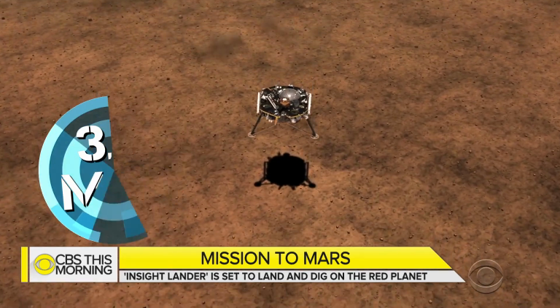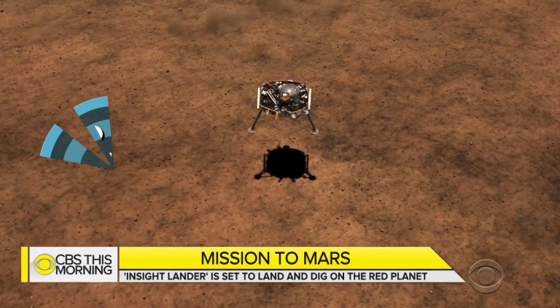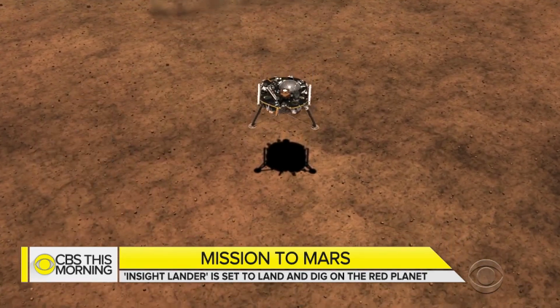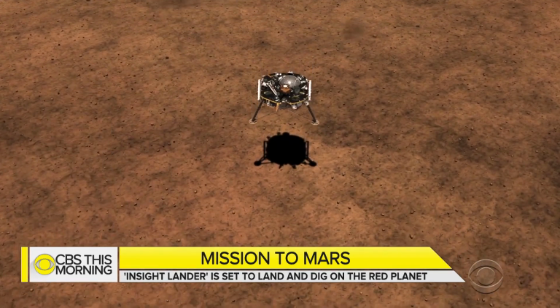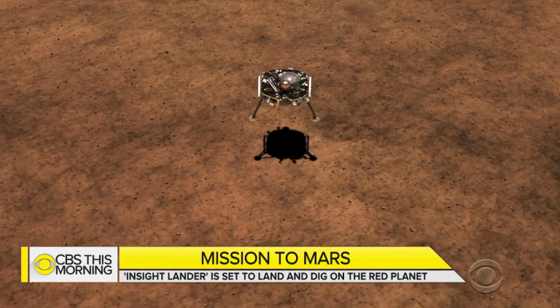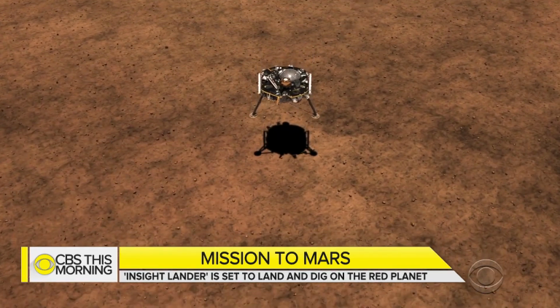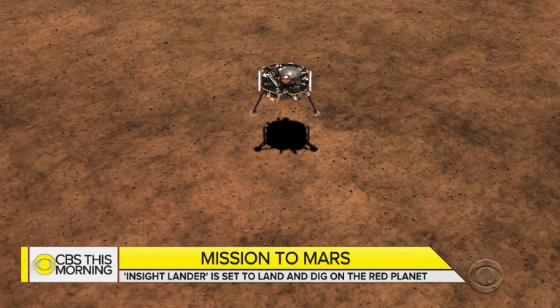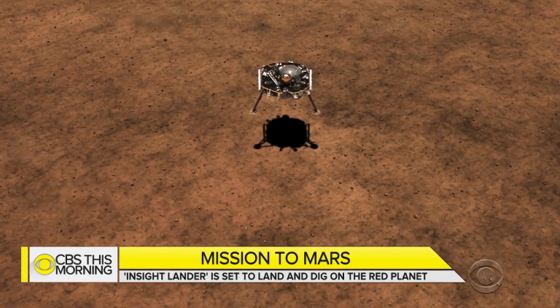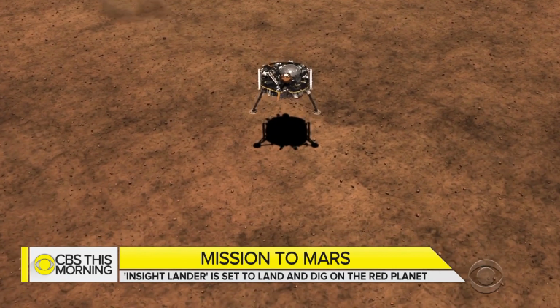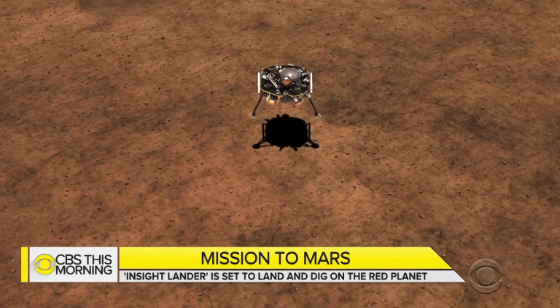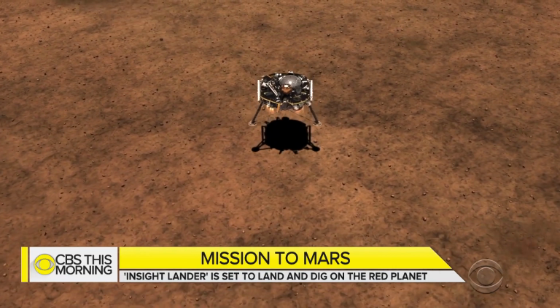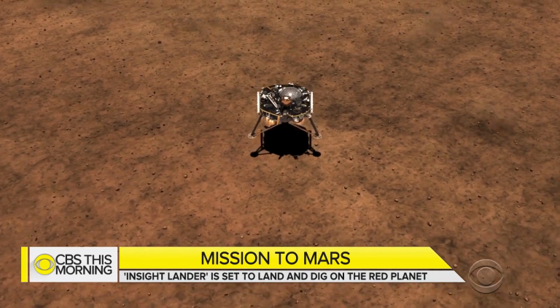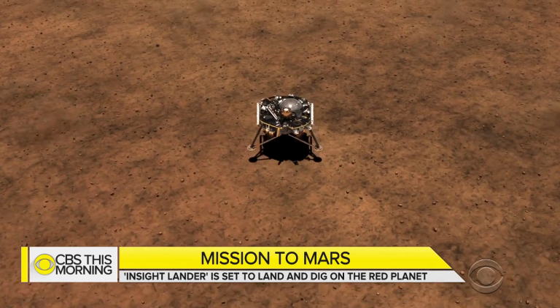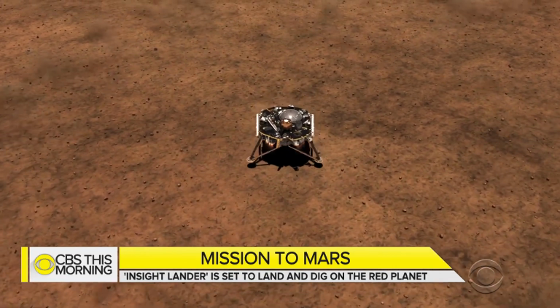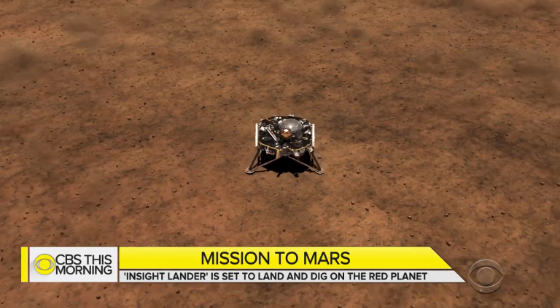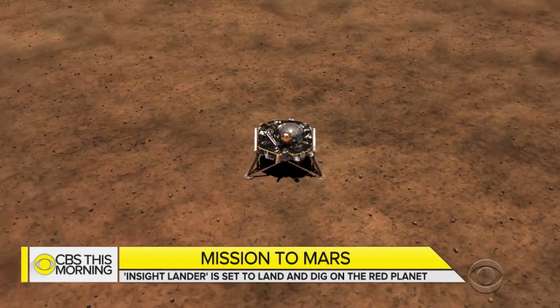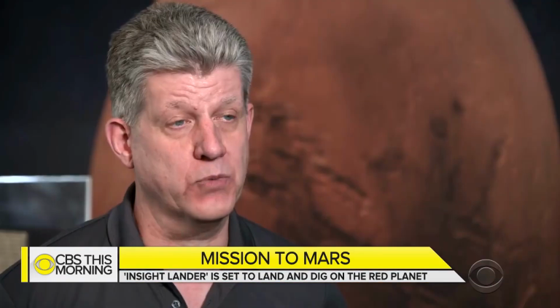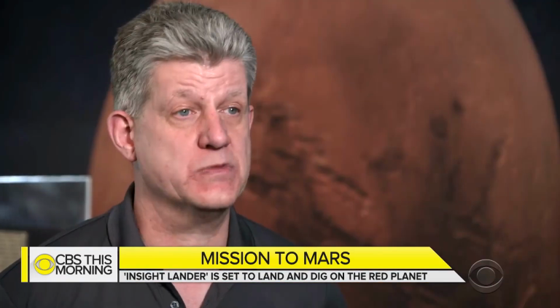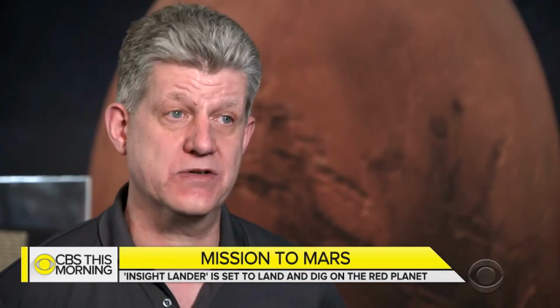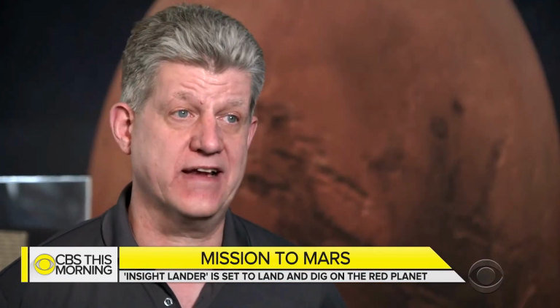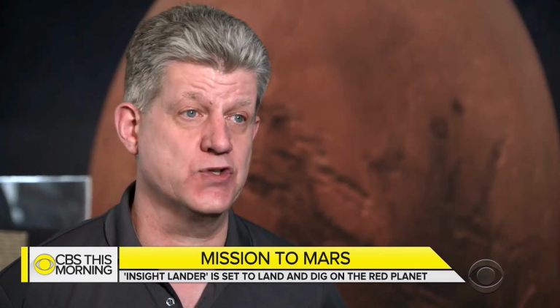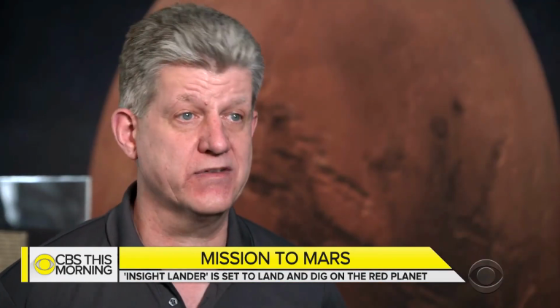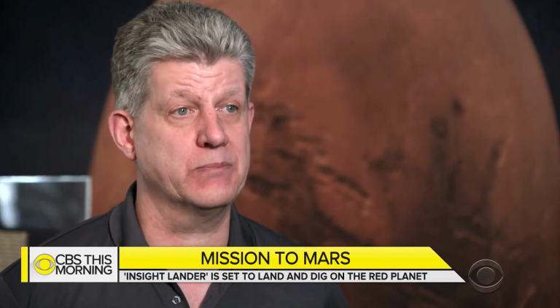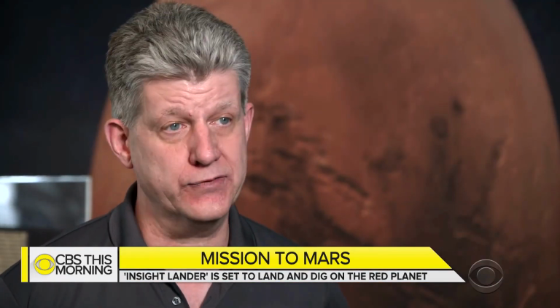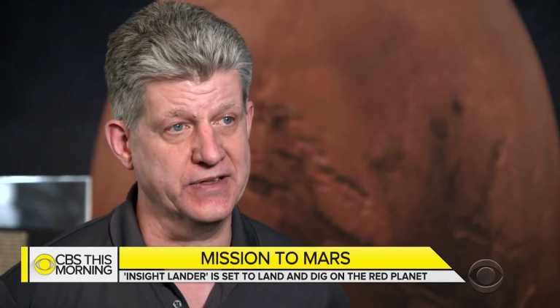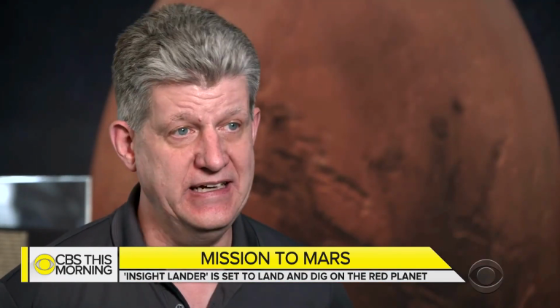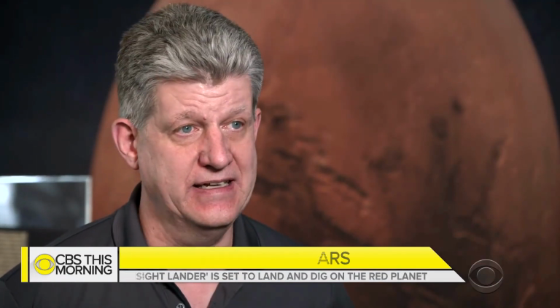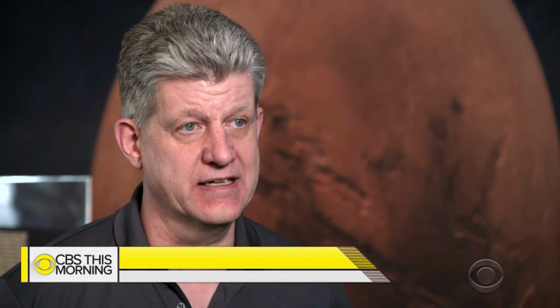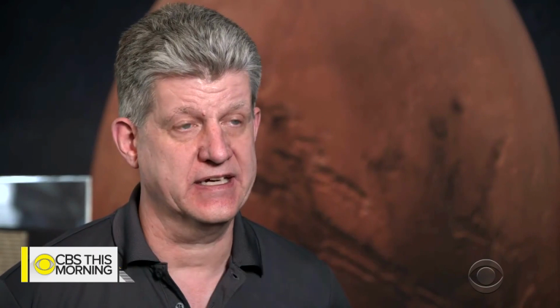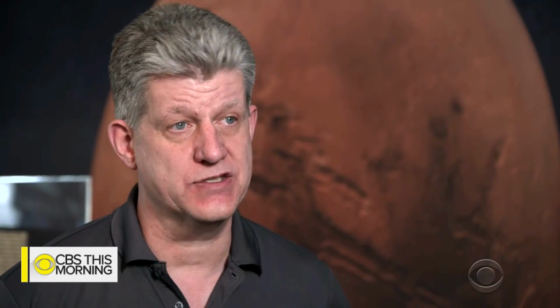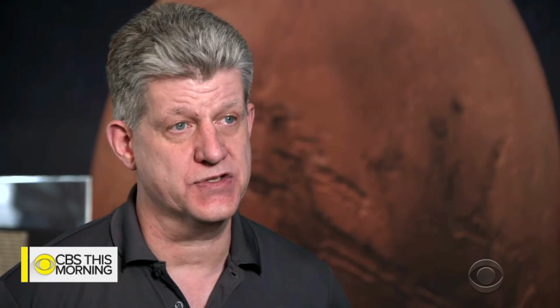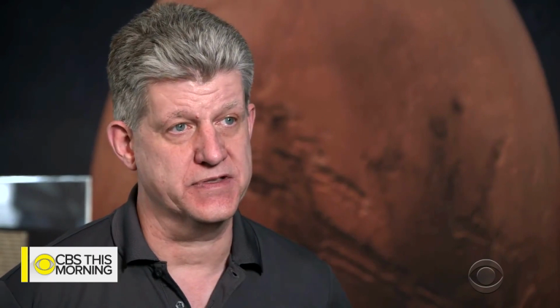We can't control the vehicle from Earth — we can't use a joystick to land. The computer on board the spacecraft has to do everything perfectly to get it to the surface.